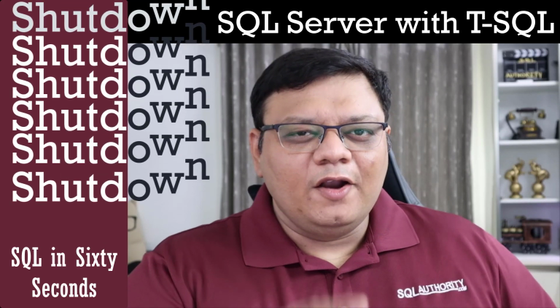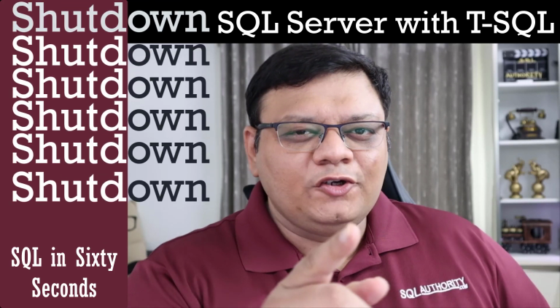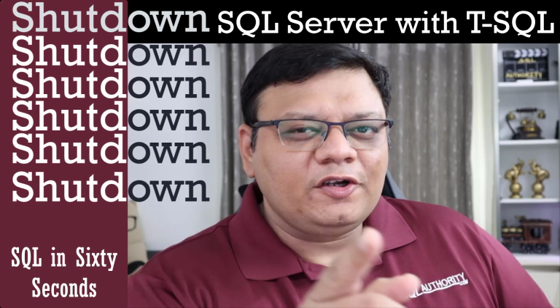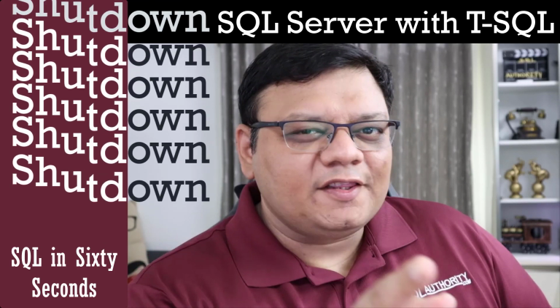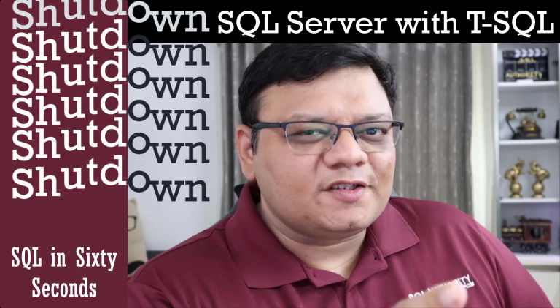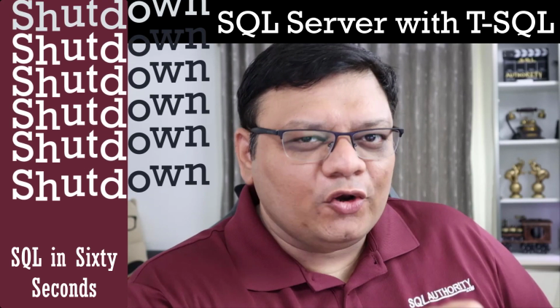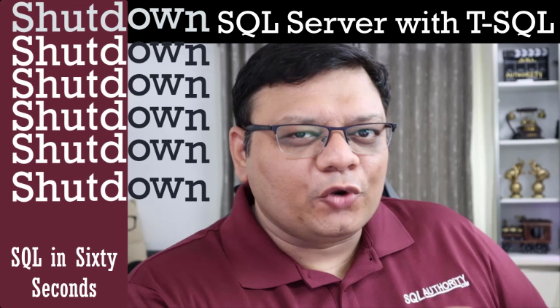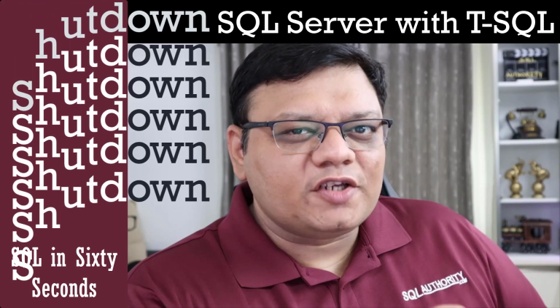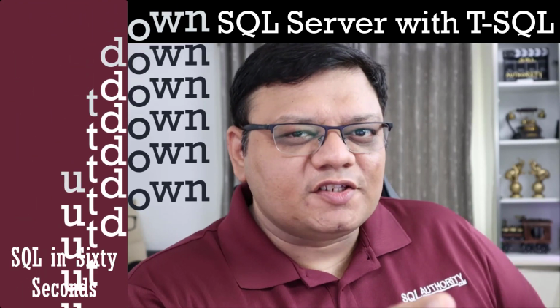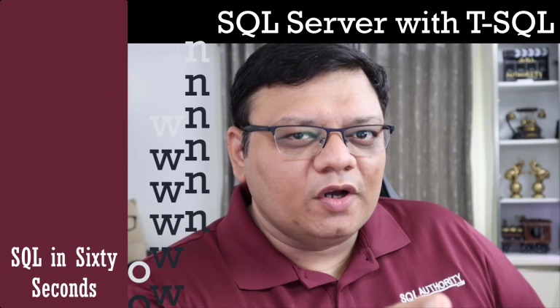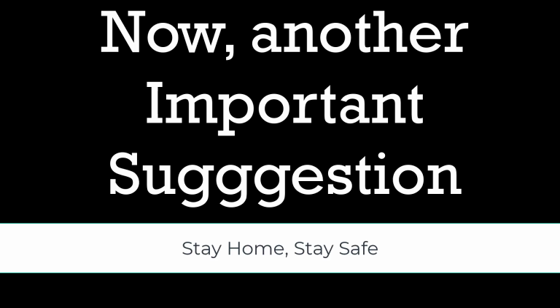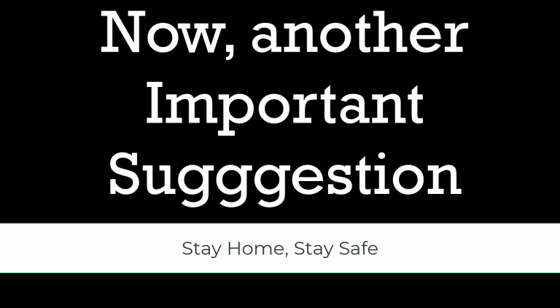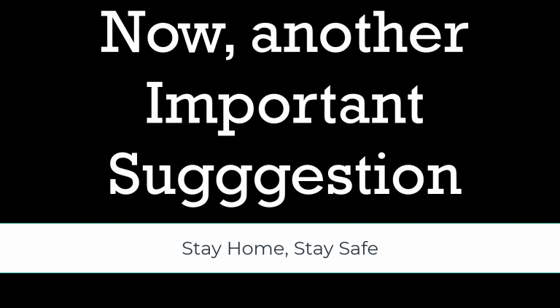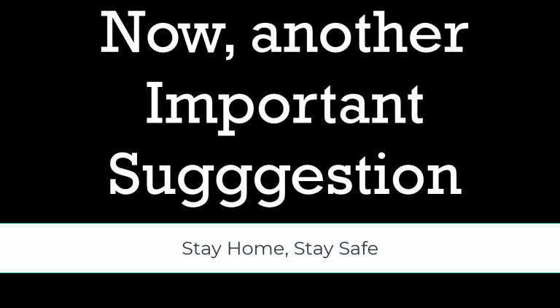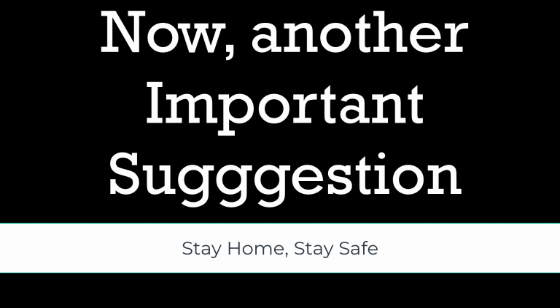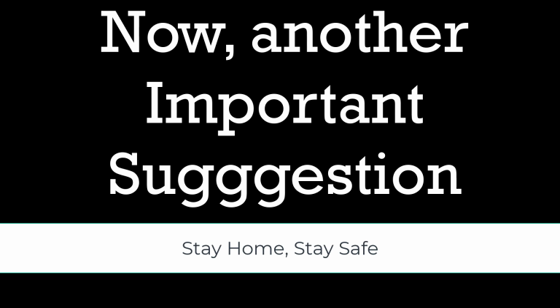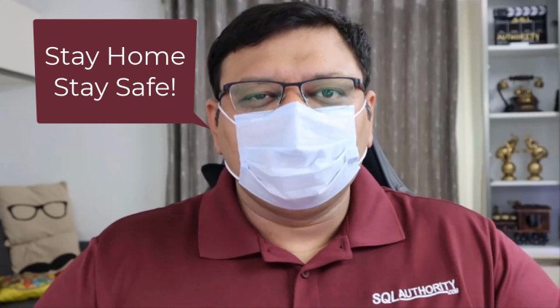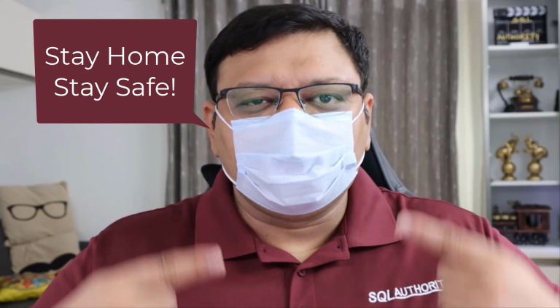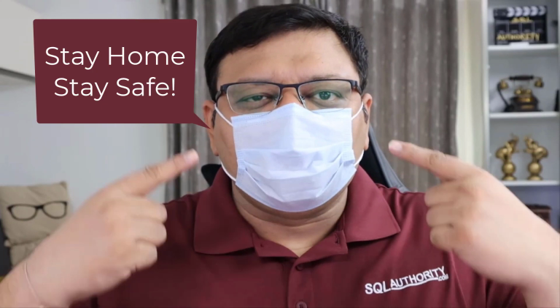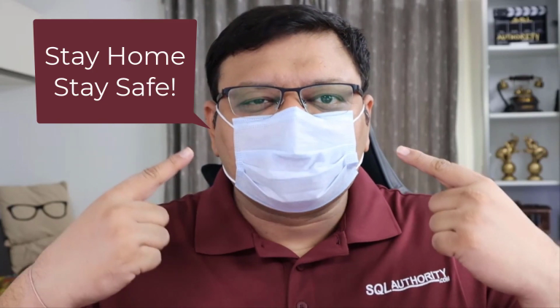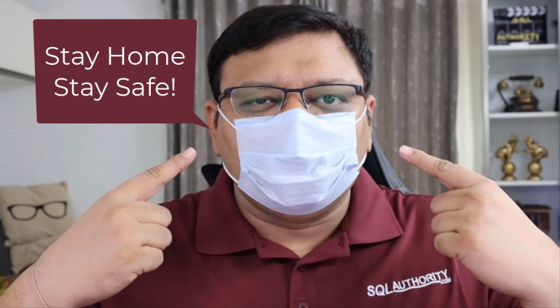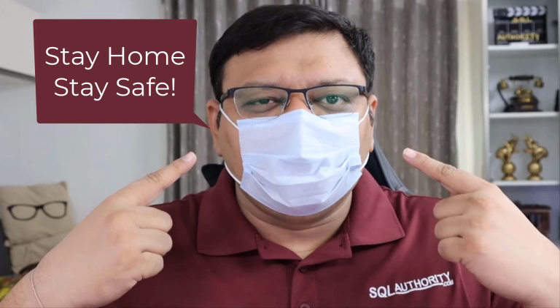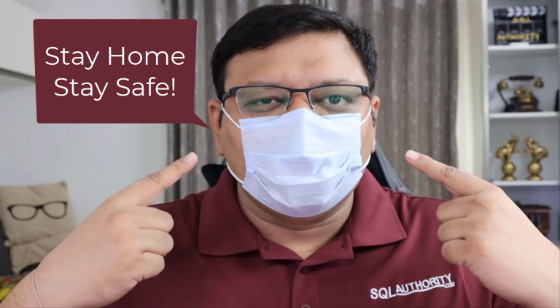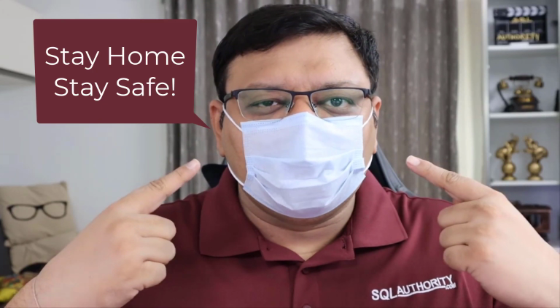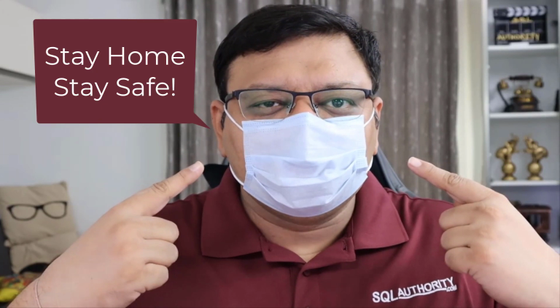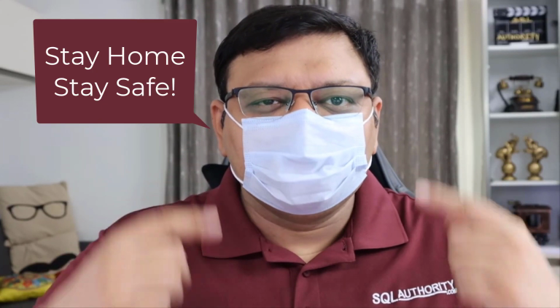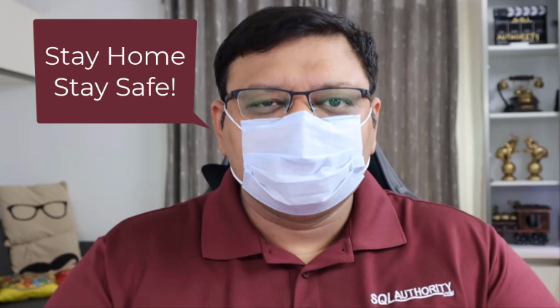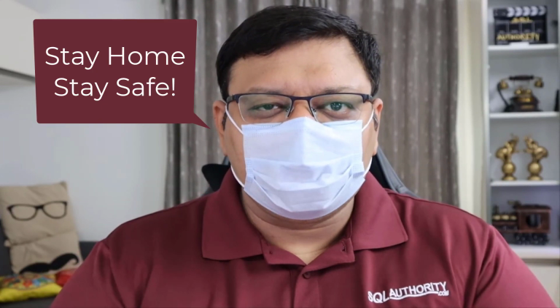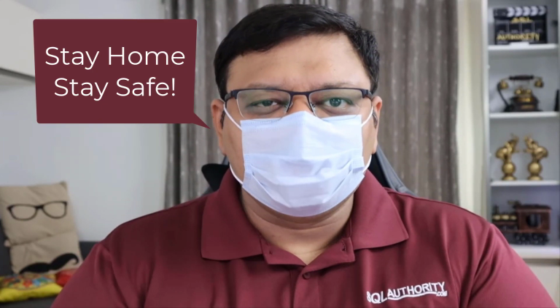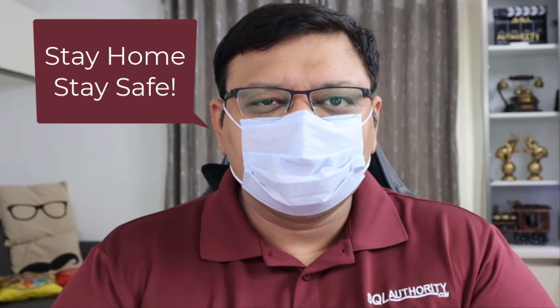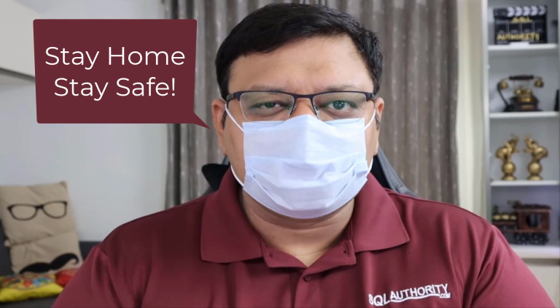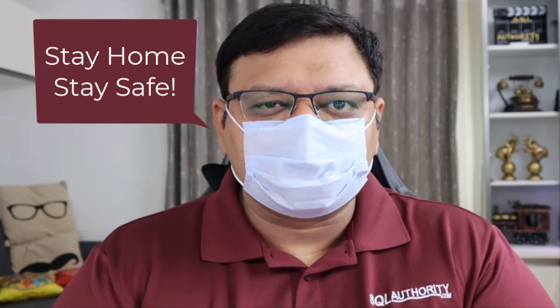Don't try this on your production server. Keep your mask on when you go out — stay home, stay safe.